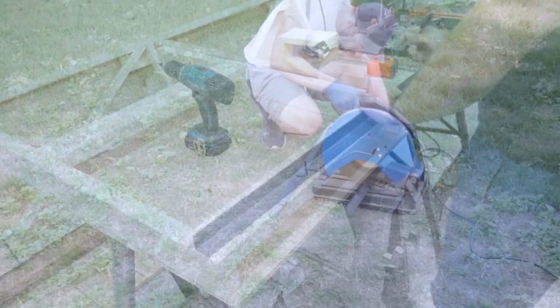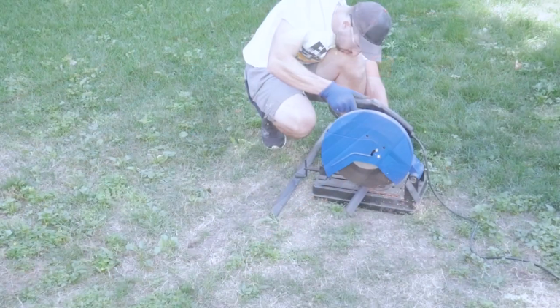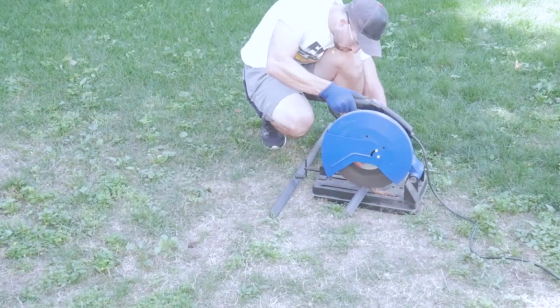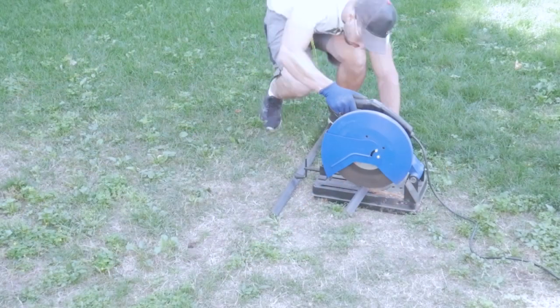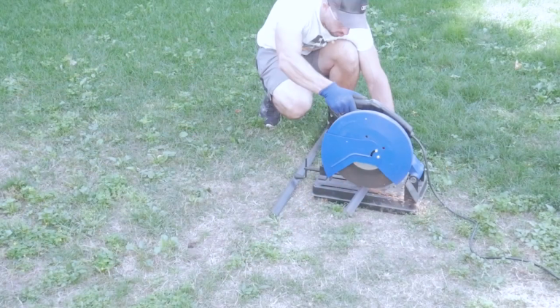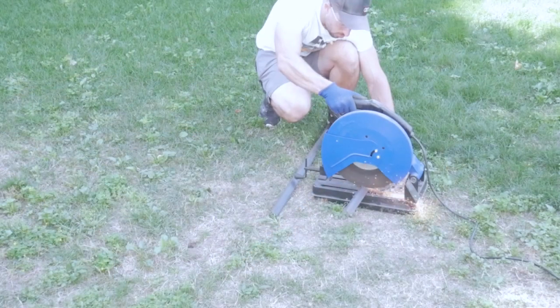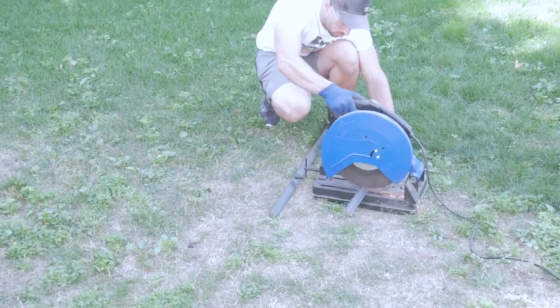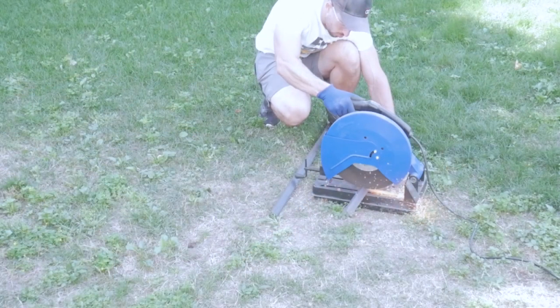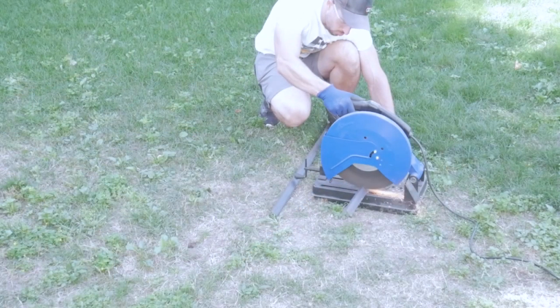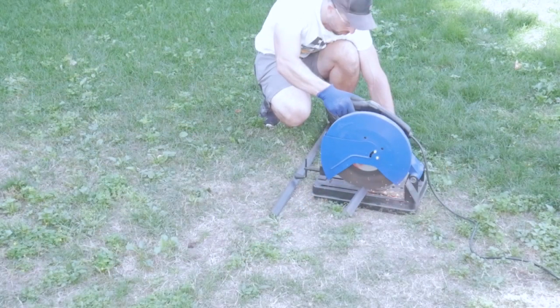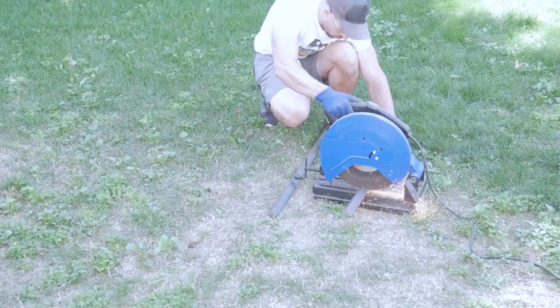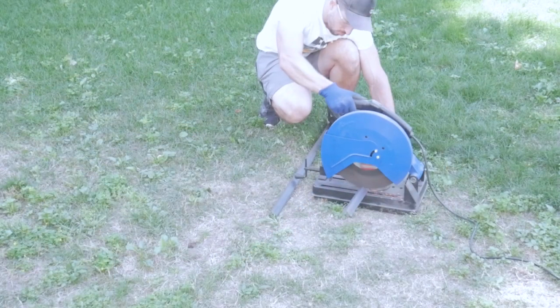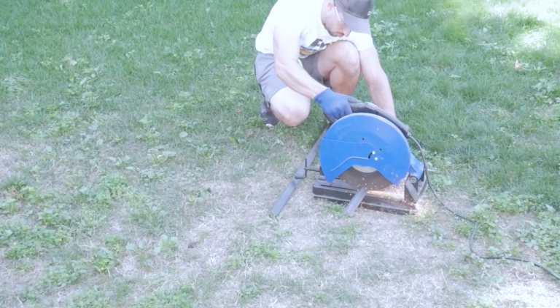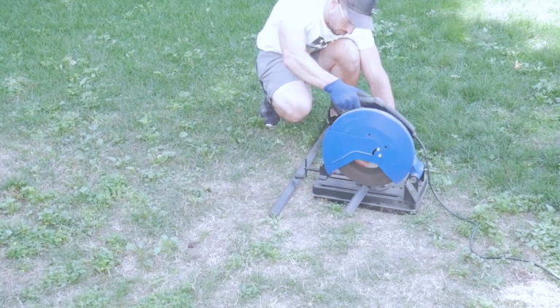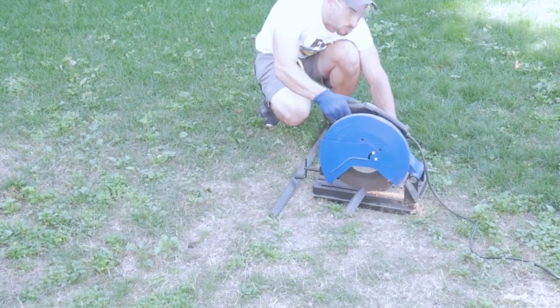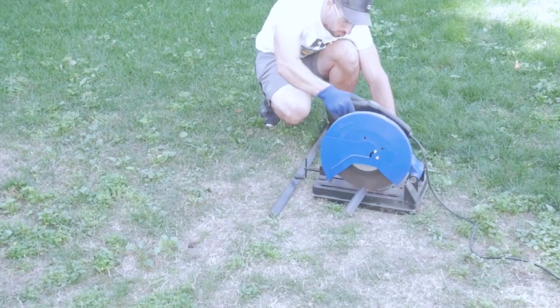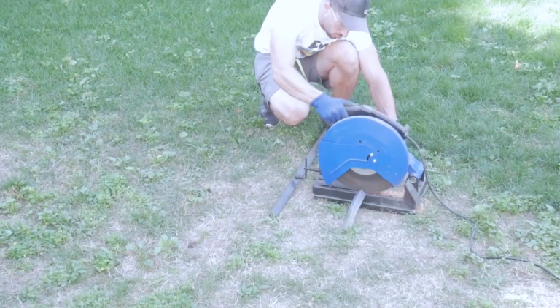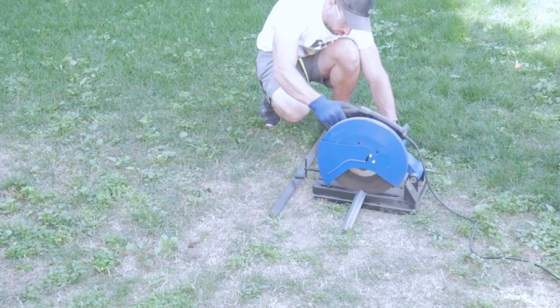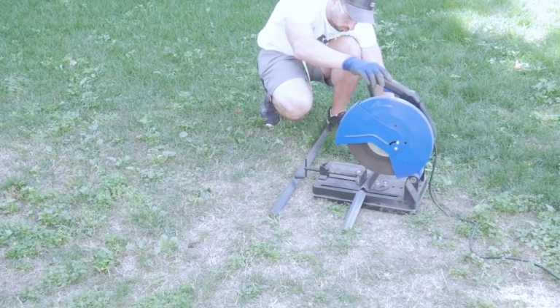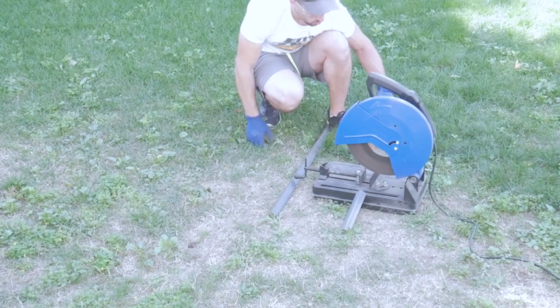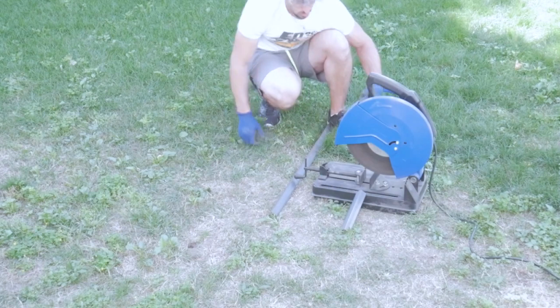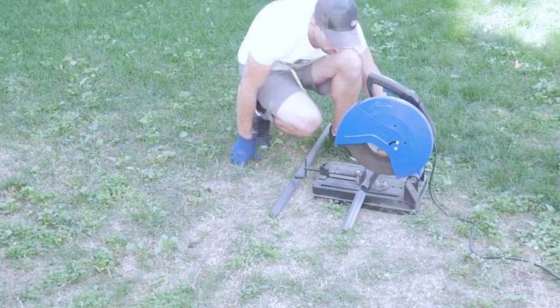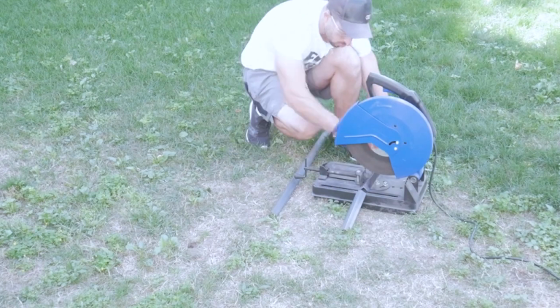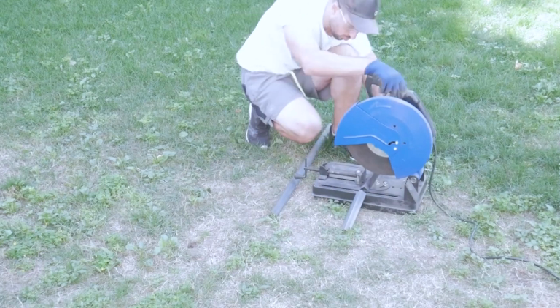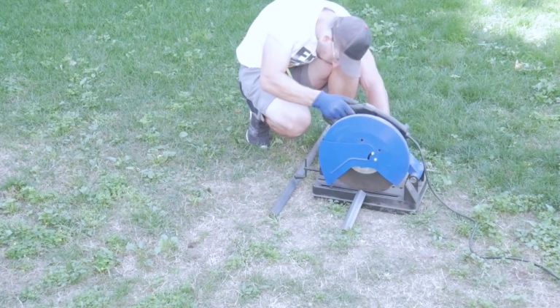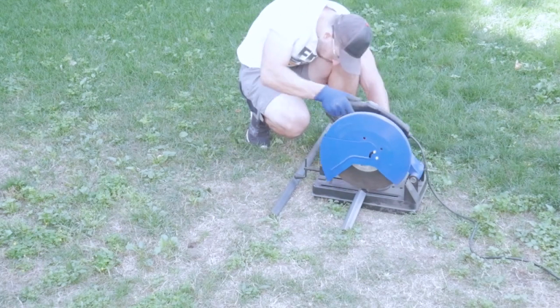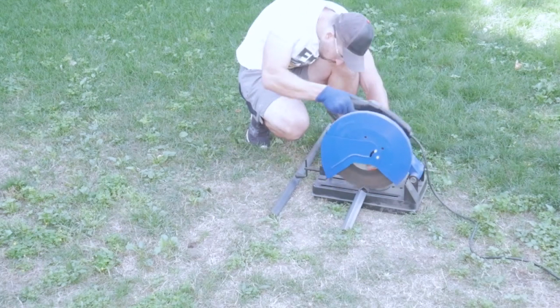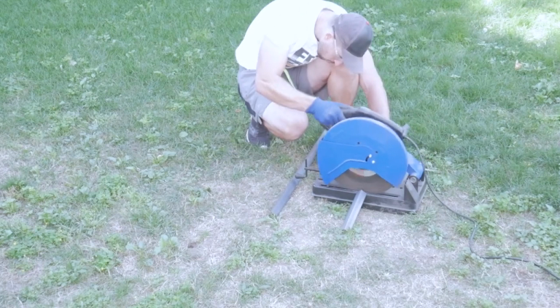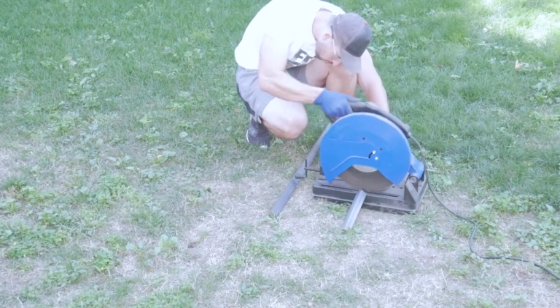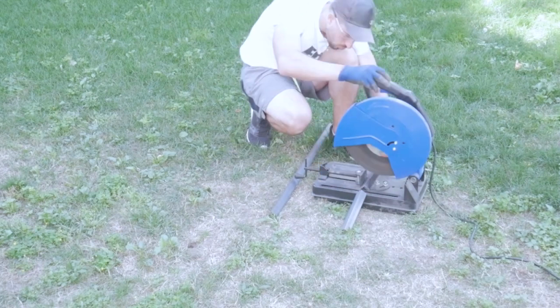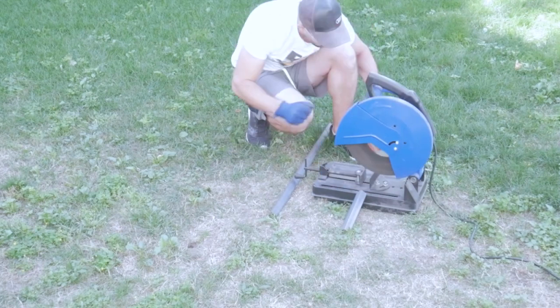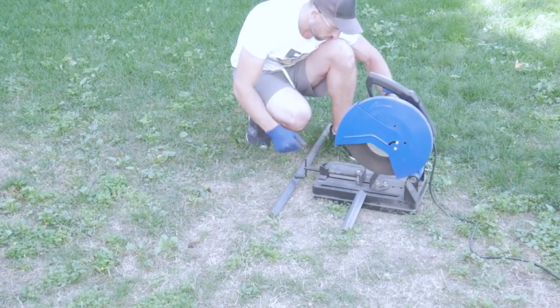I'm using a chop saw here to cut my pieces to length, but you can also use a cutoff wheel on an angle grinder.